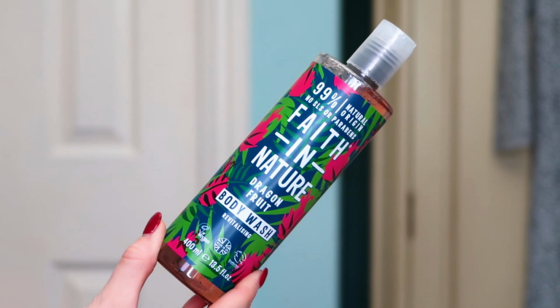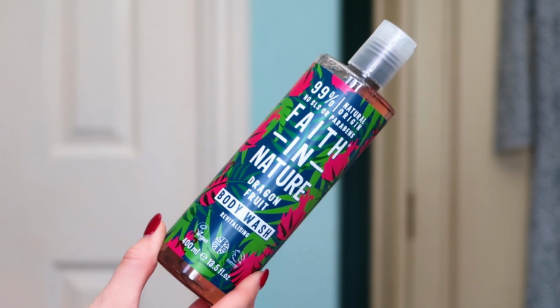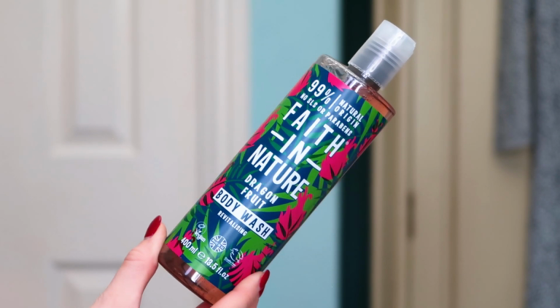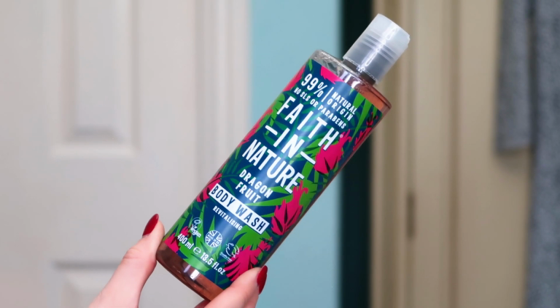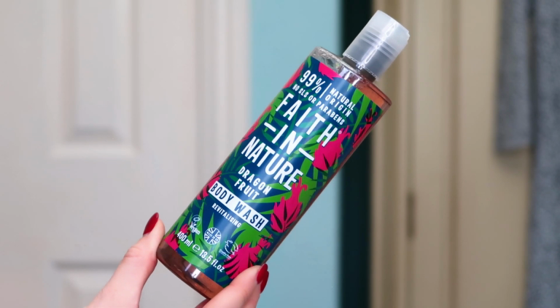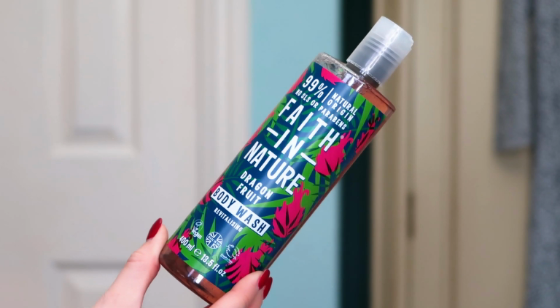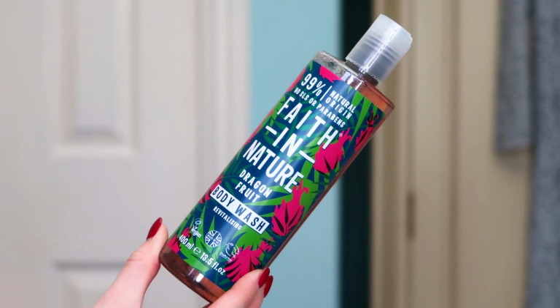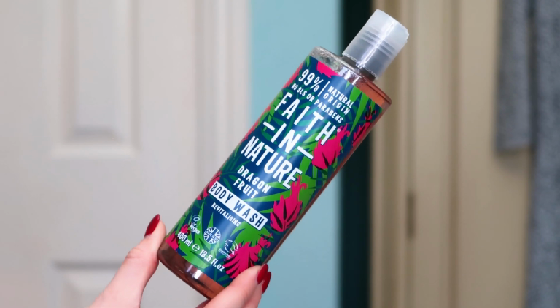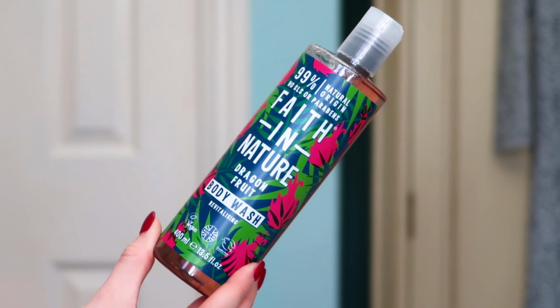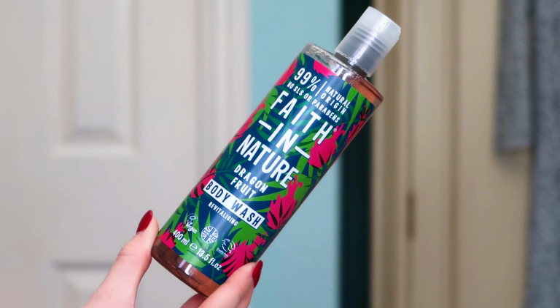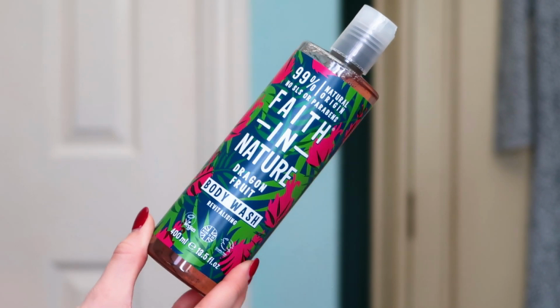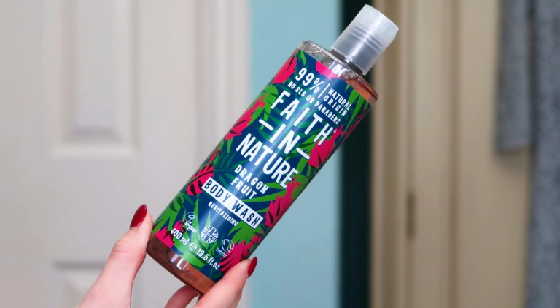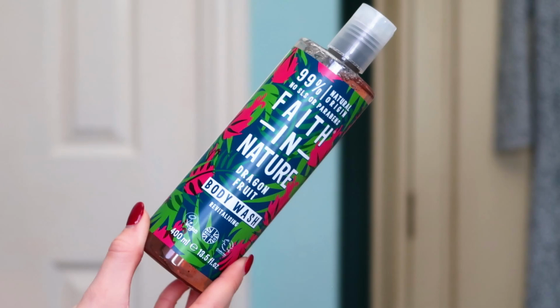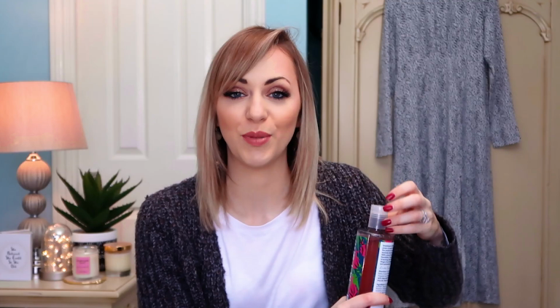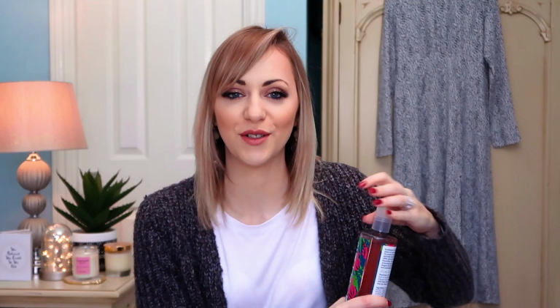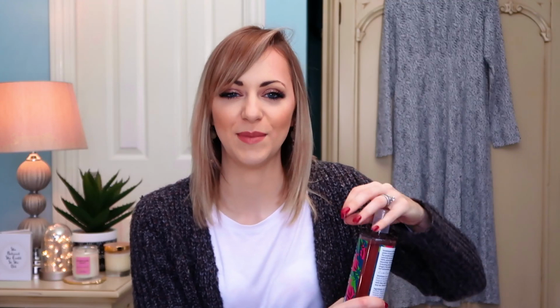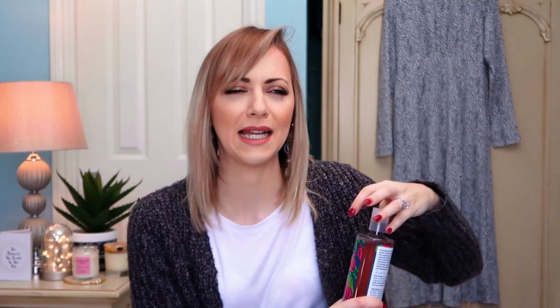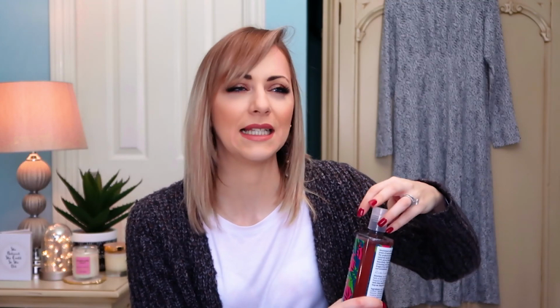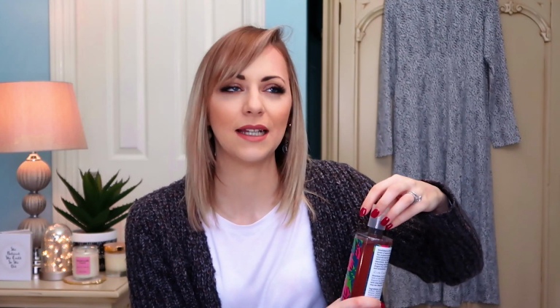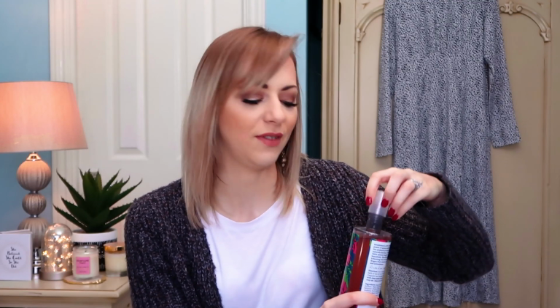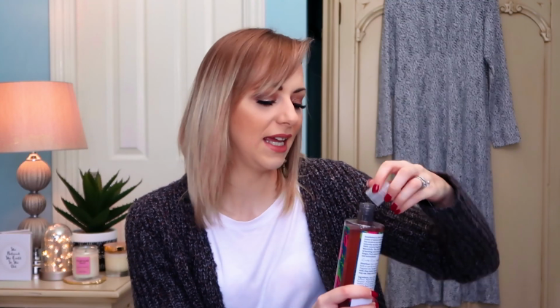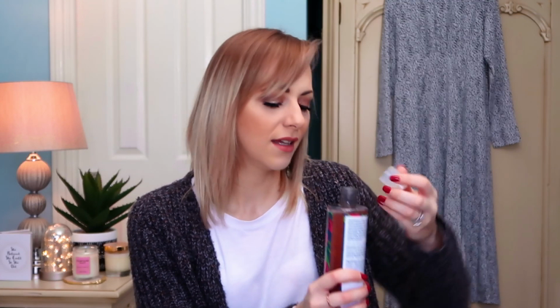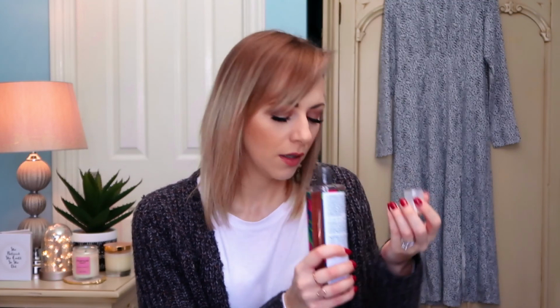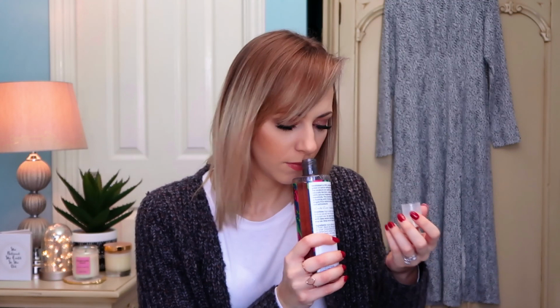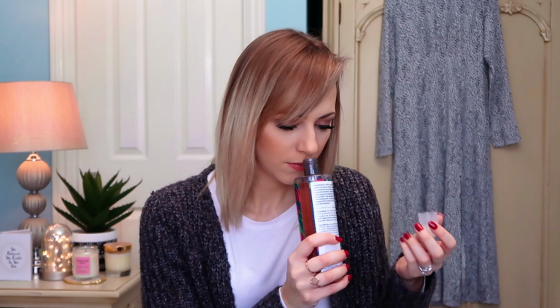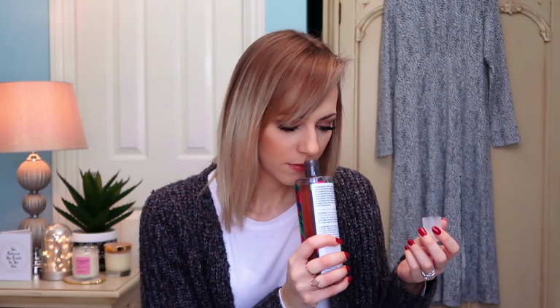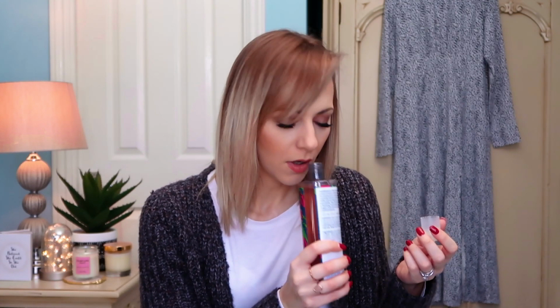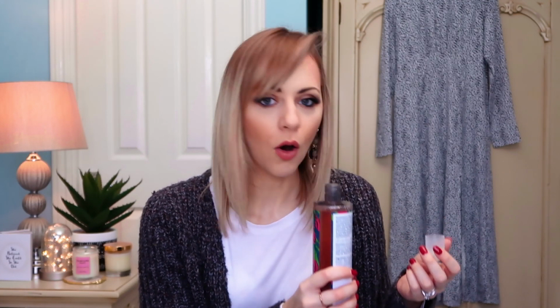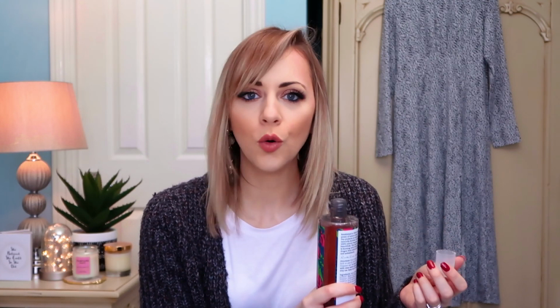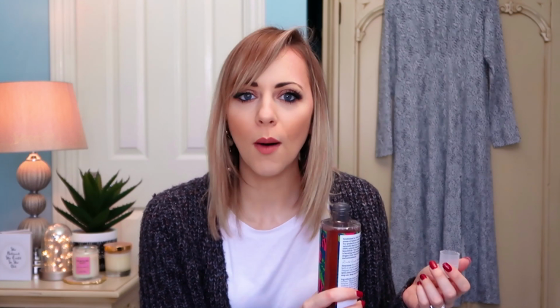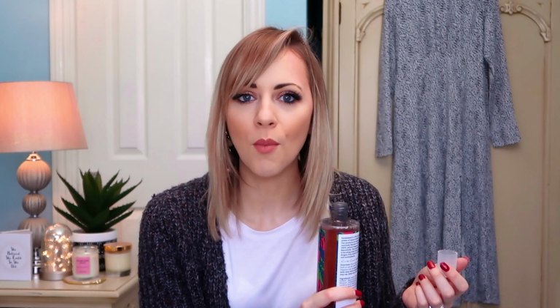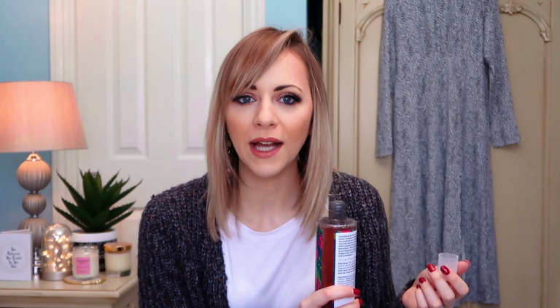Next up we've got Faith in Nature Dragon Fruit Body Wash. I do like Faith in Nature — I got some of their soap at Christmas and it's lovely.